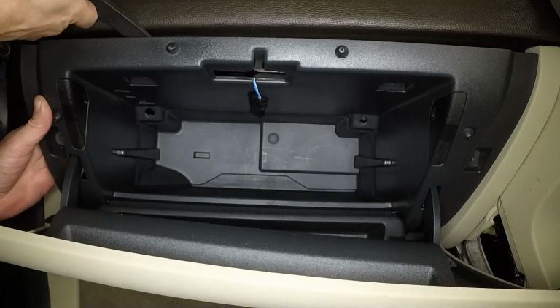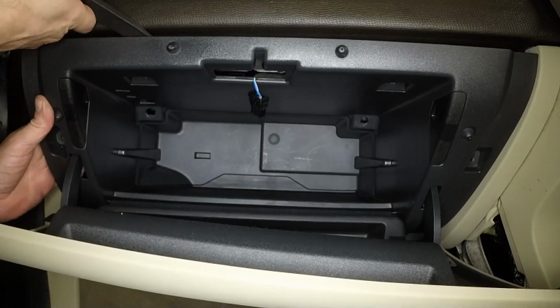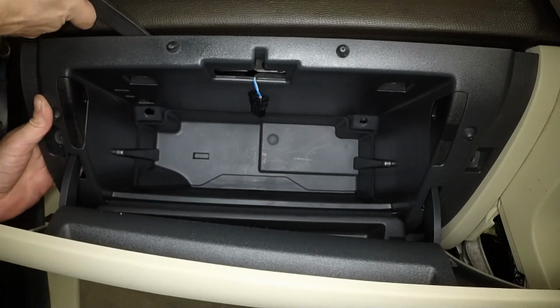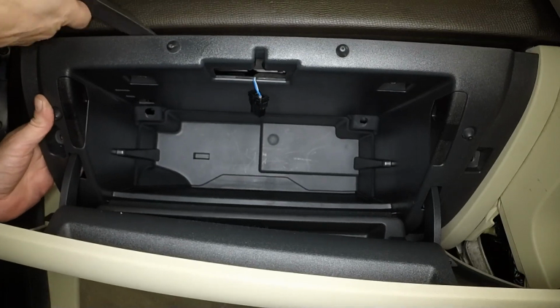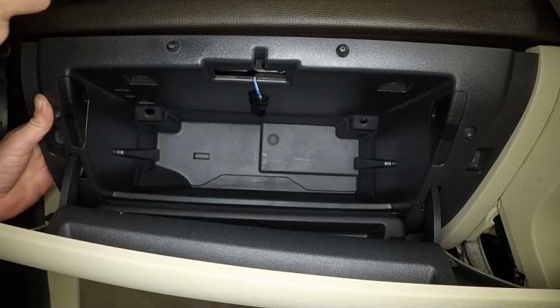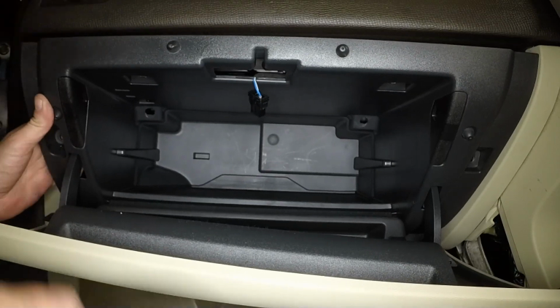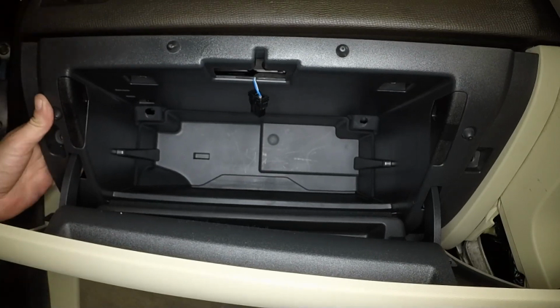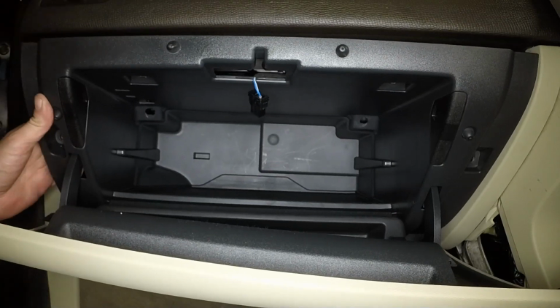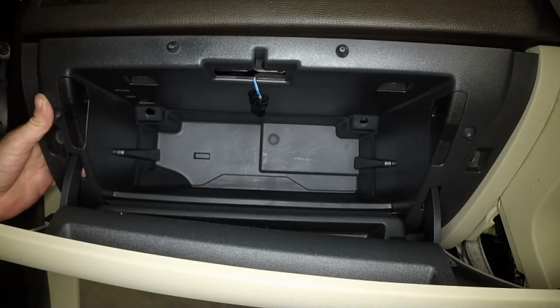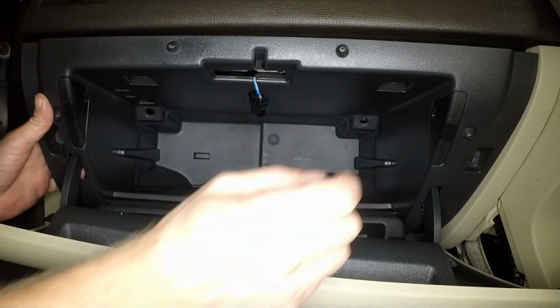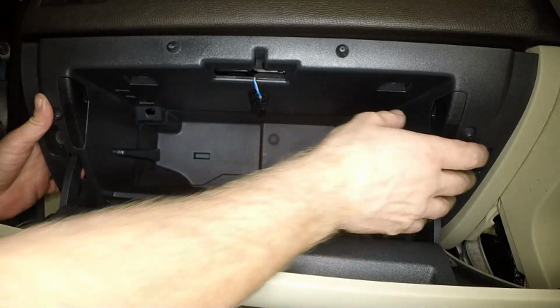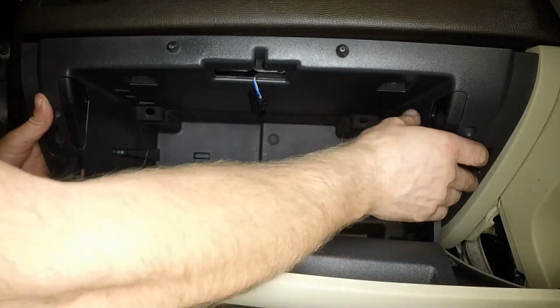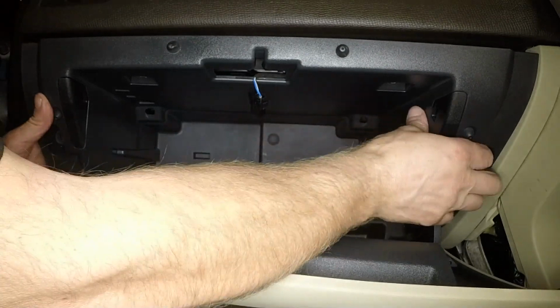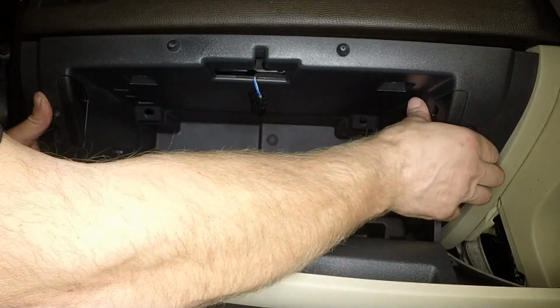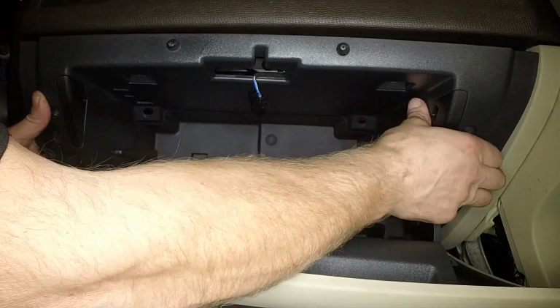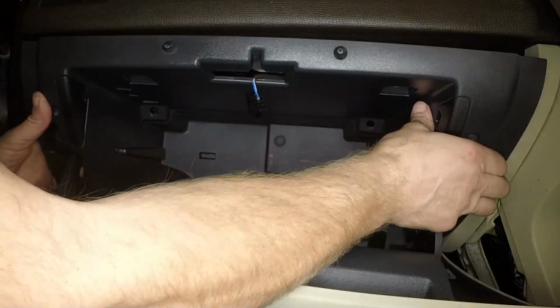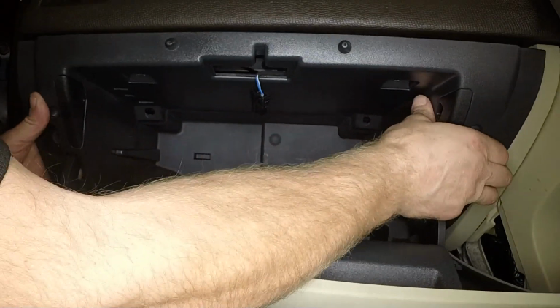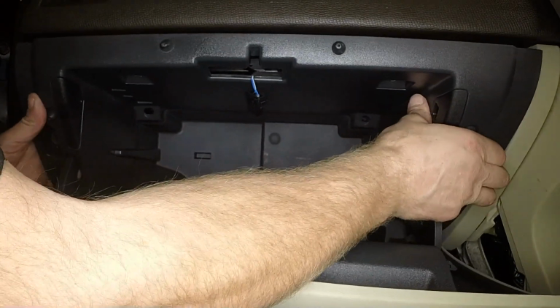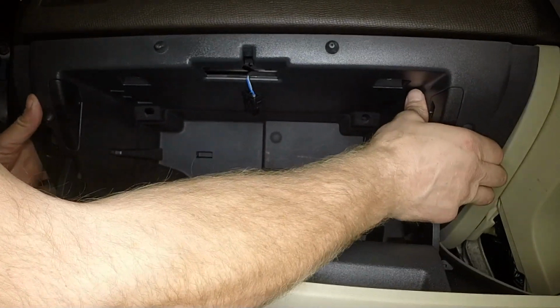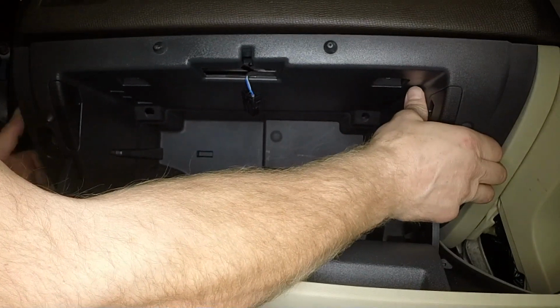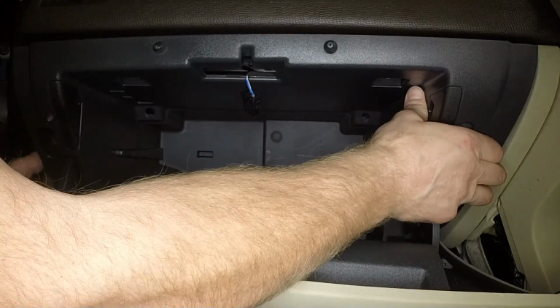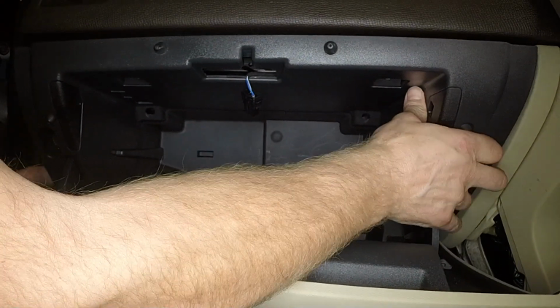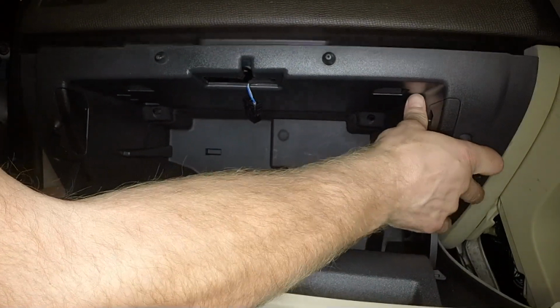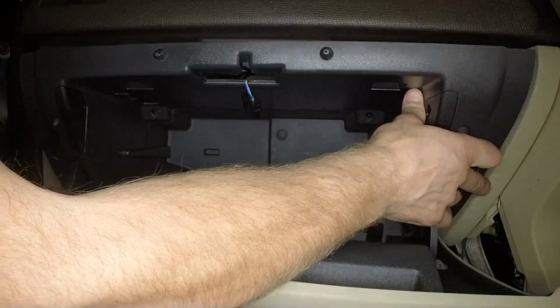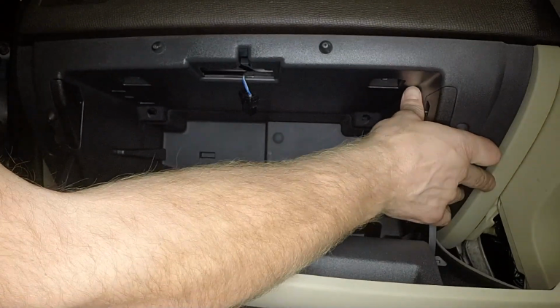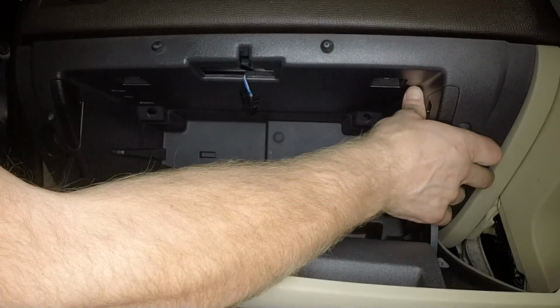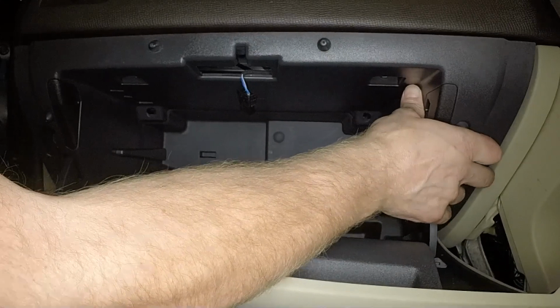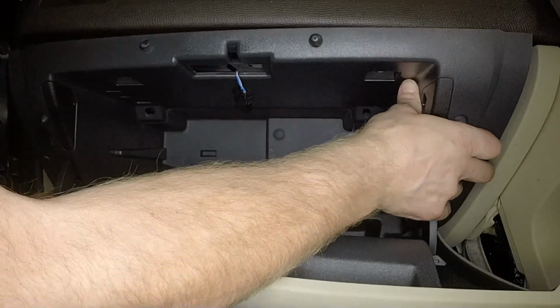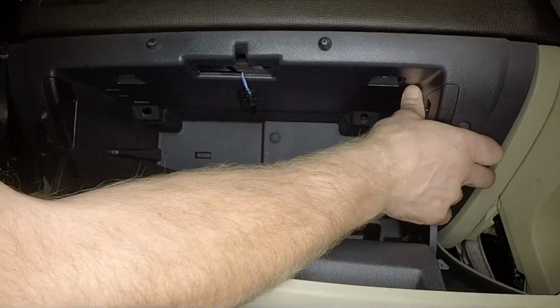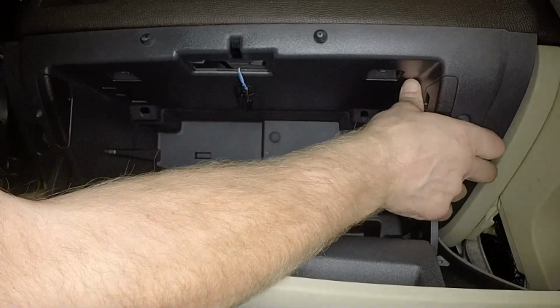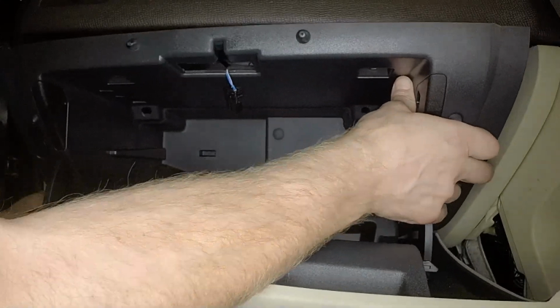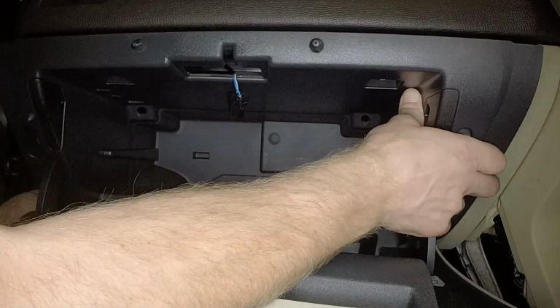Carefully ease the glove box rearwards, feeding any wiring through the apertures as the glove box is withdrawn.